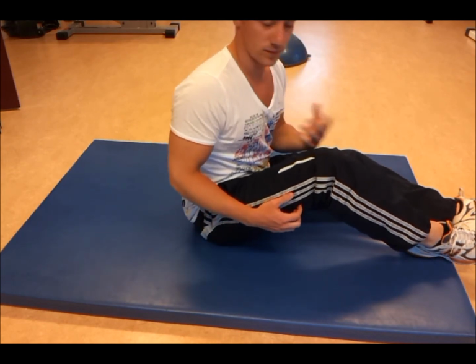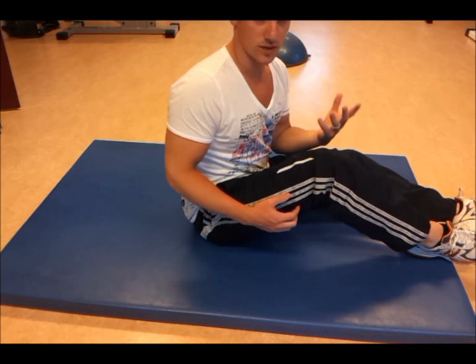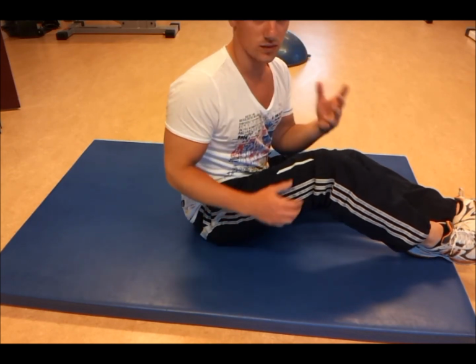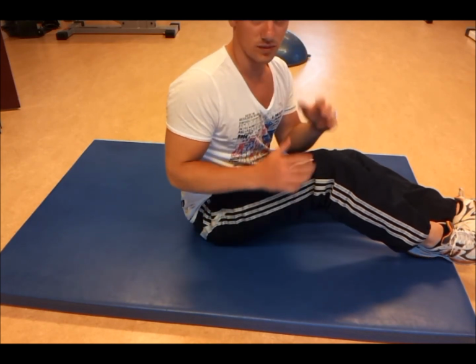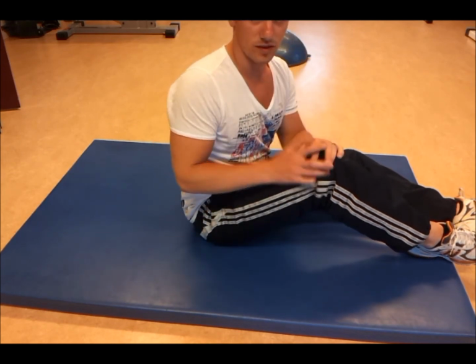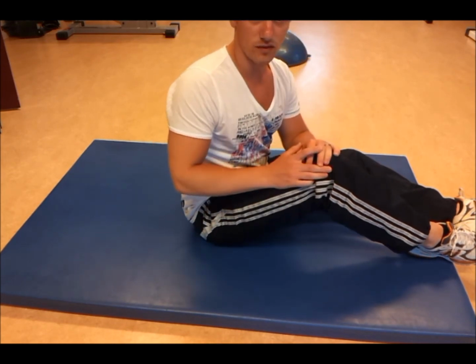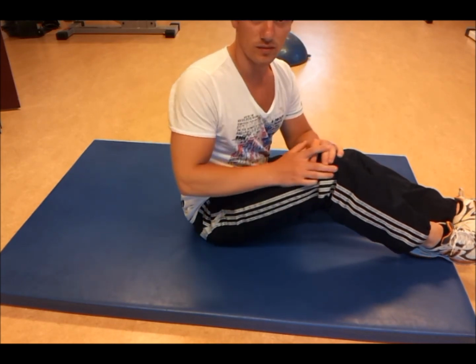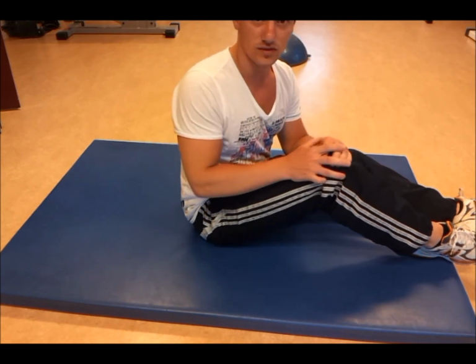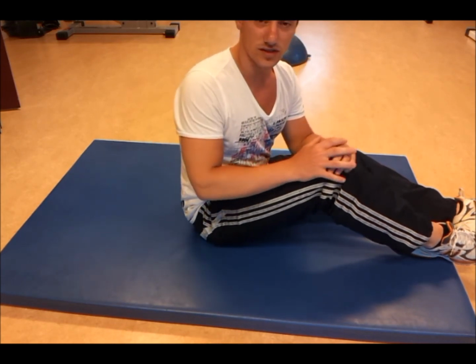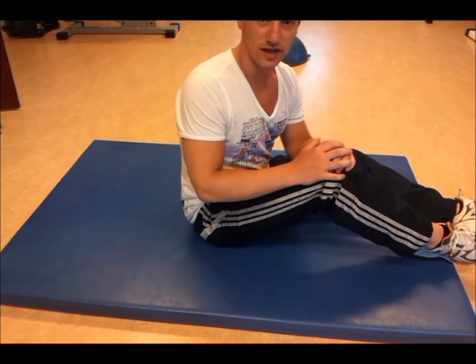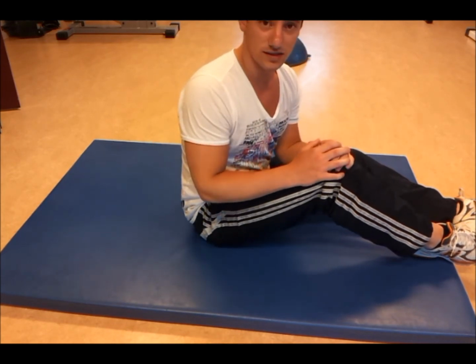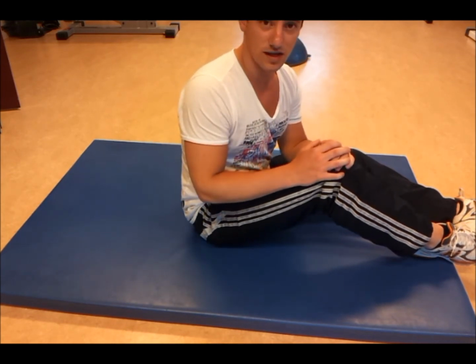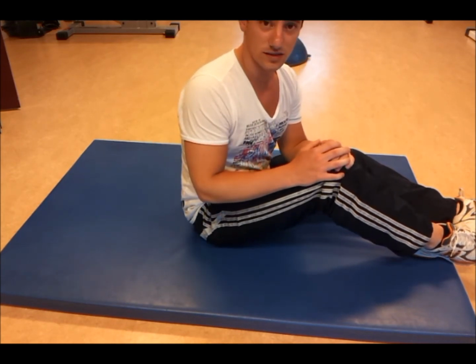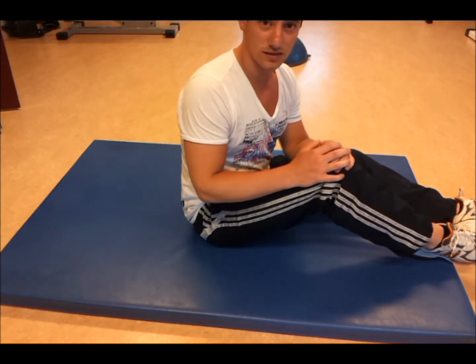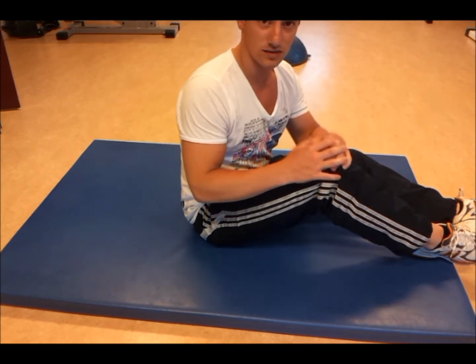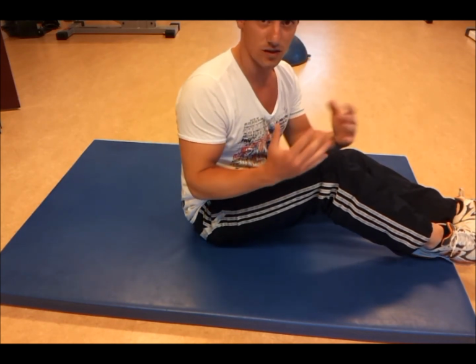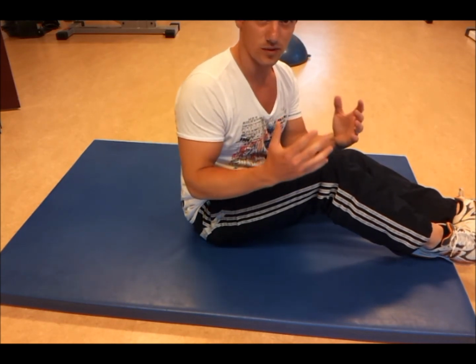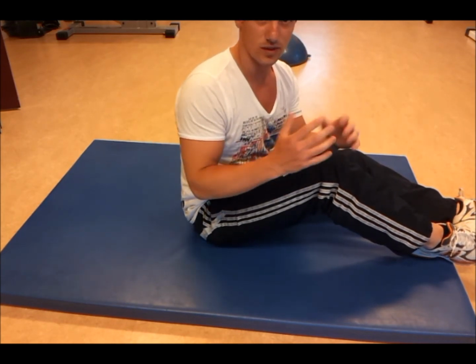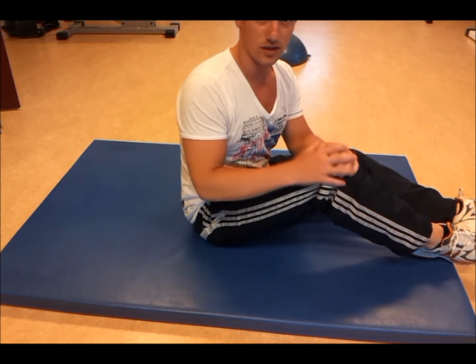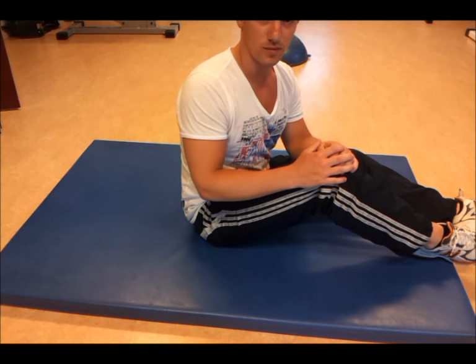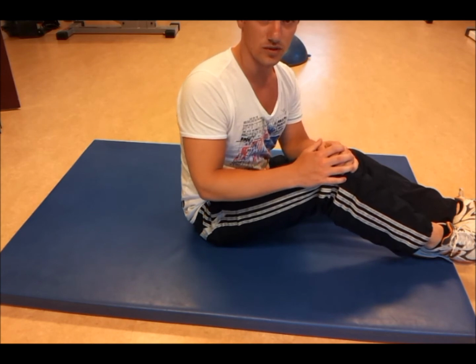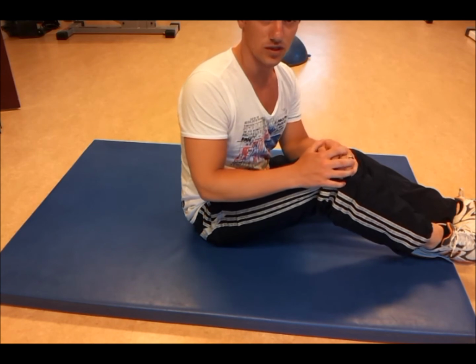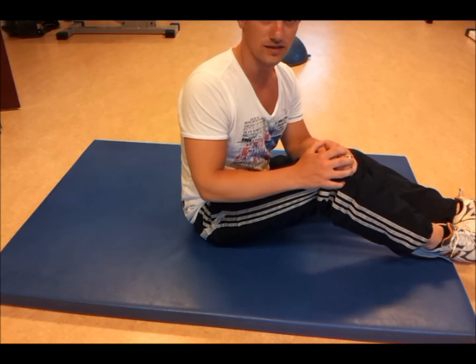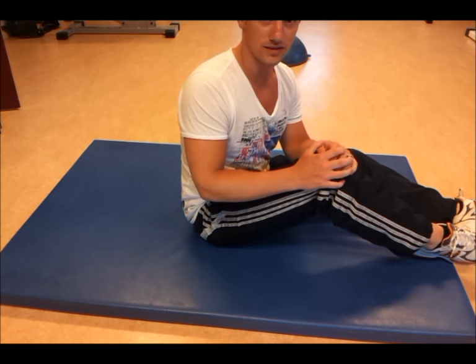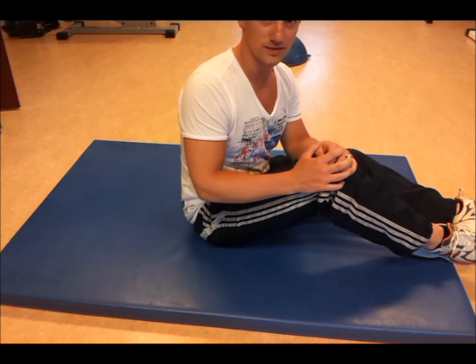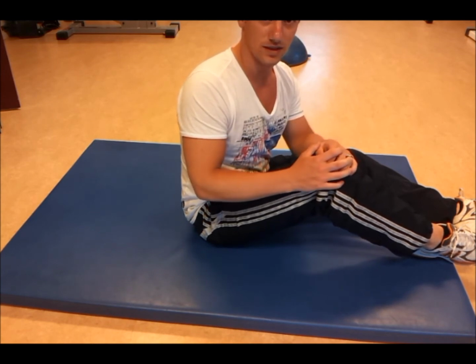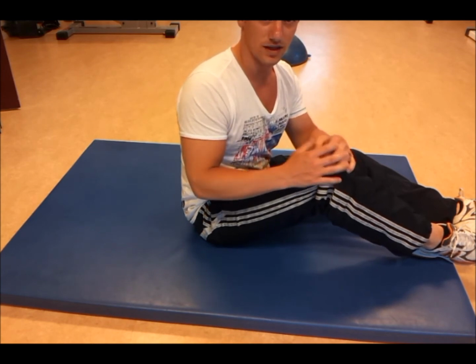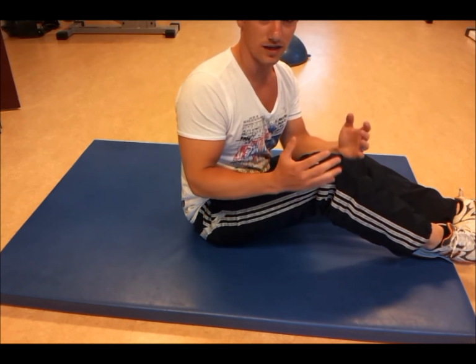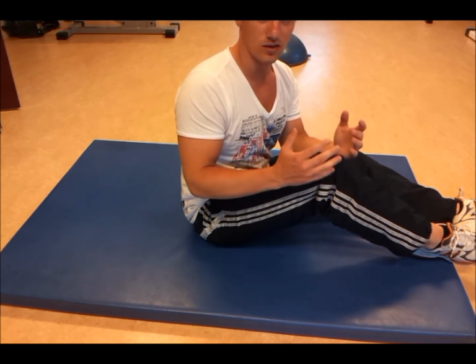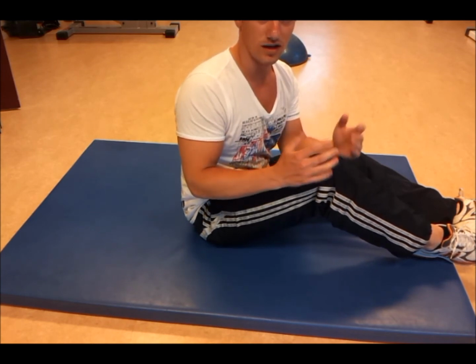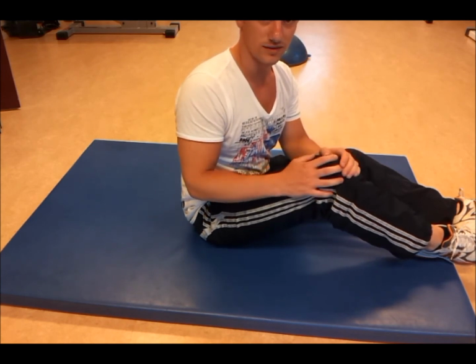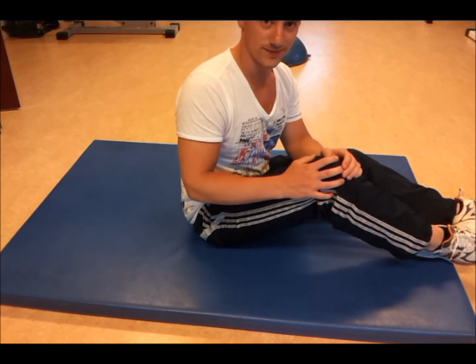This was a piriformis stretching exercise. I hope you enjoyed it and good luck.